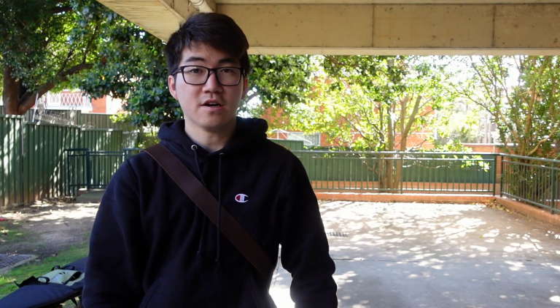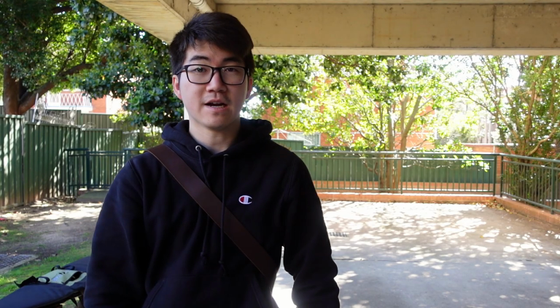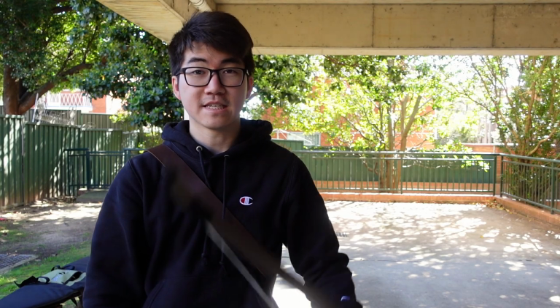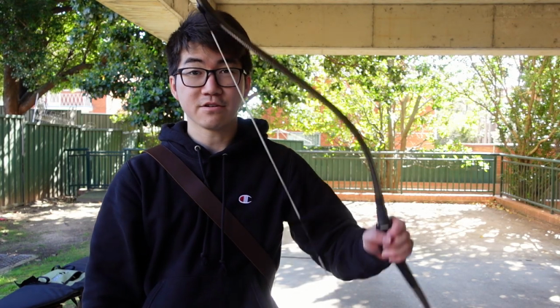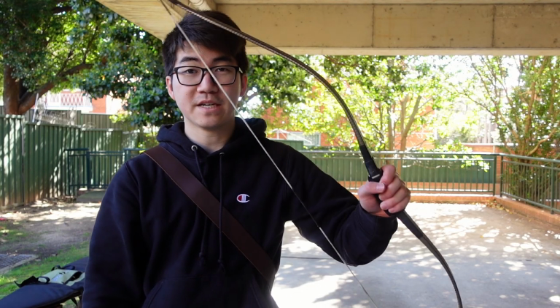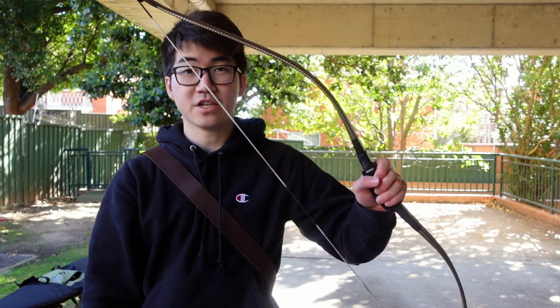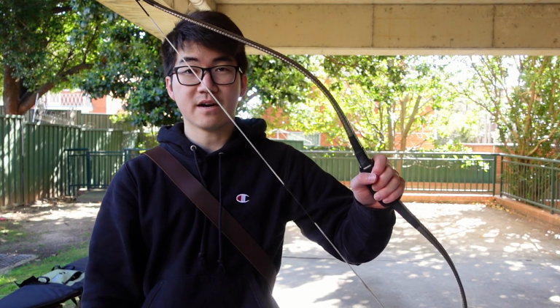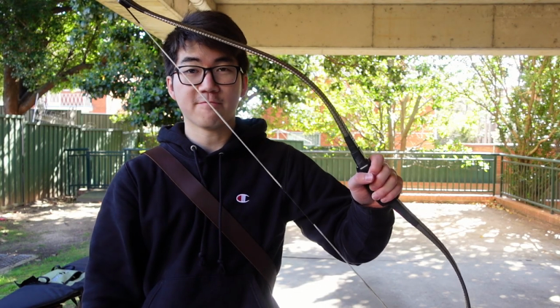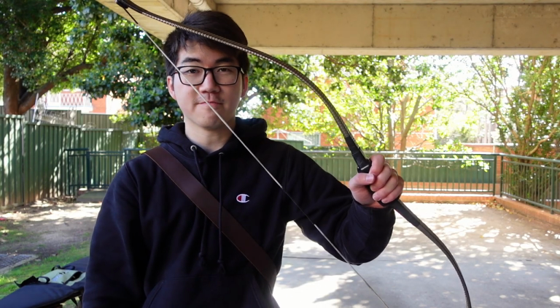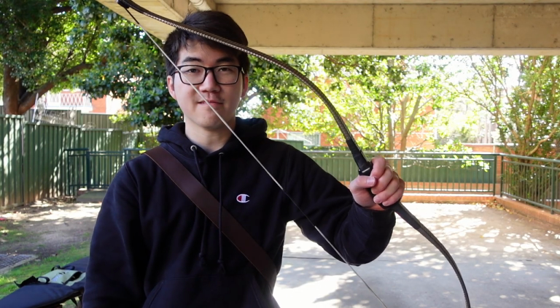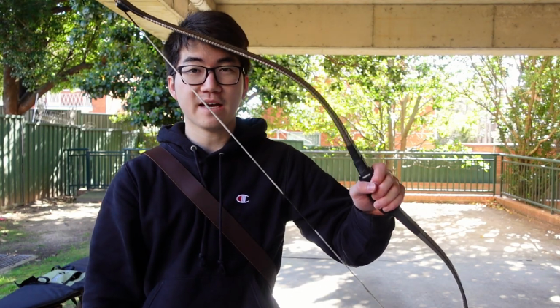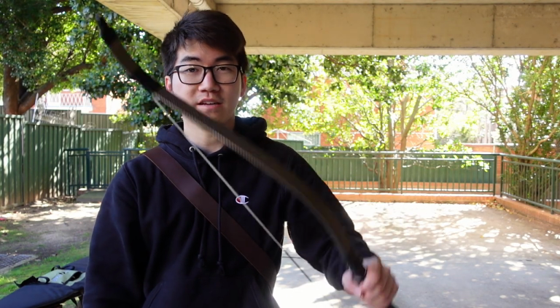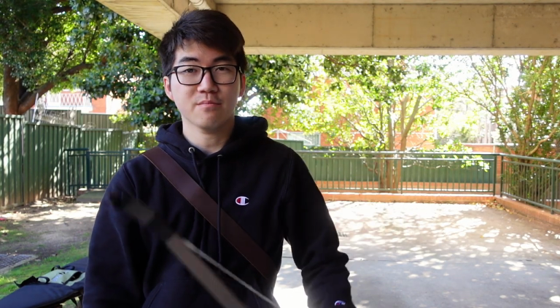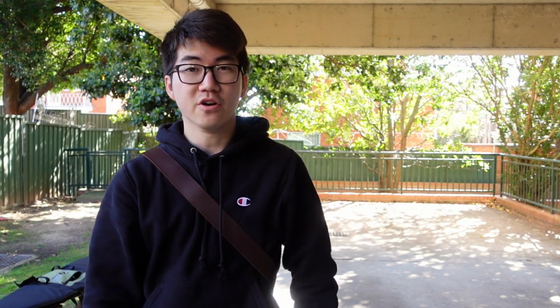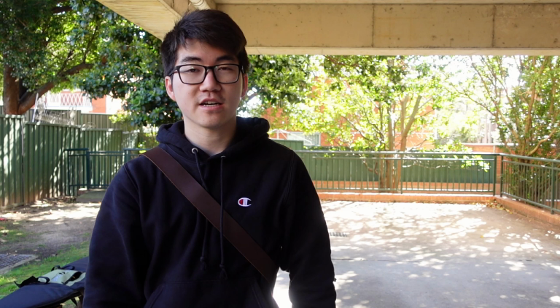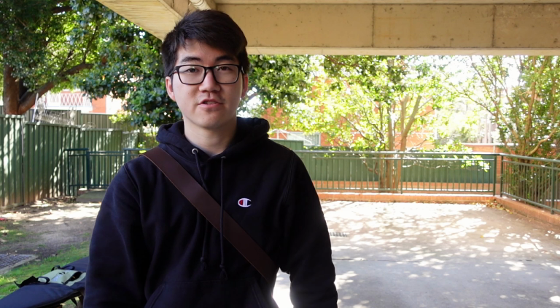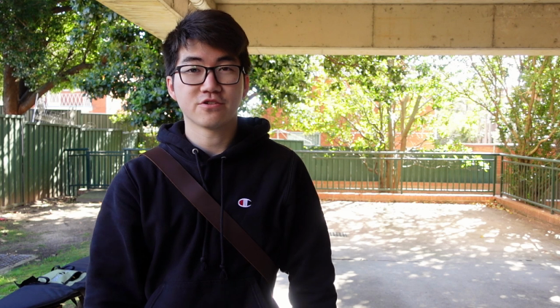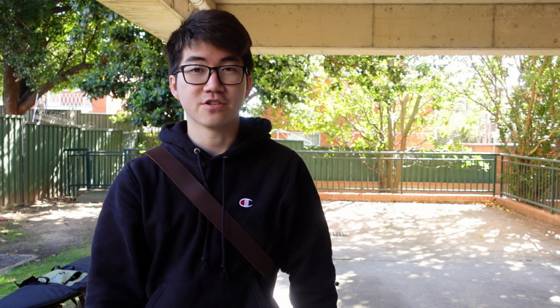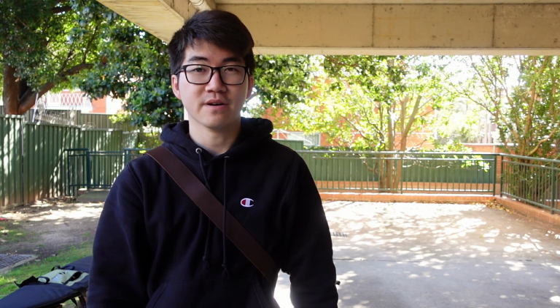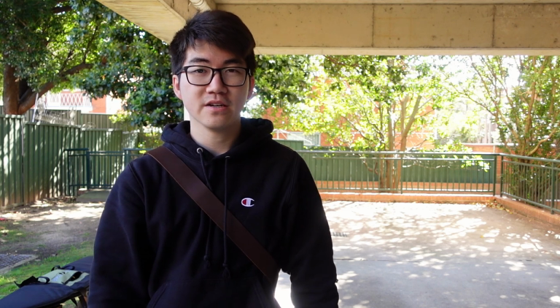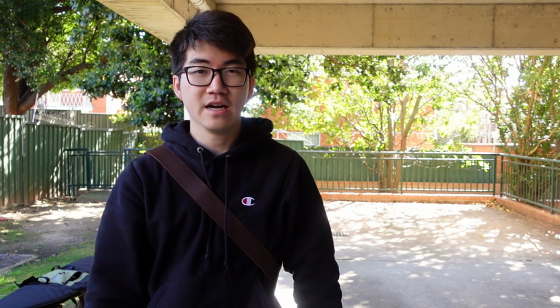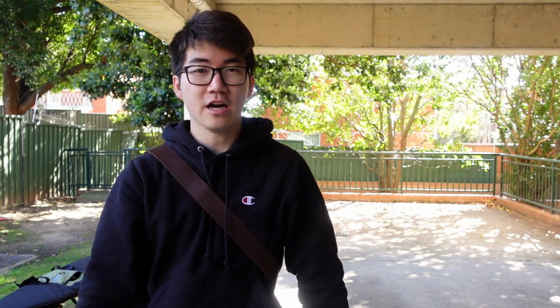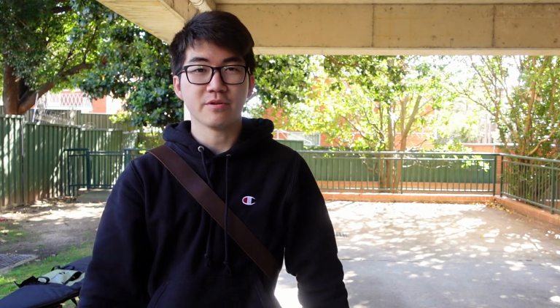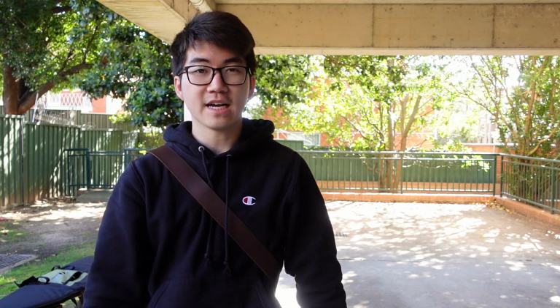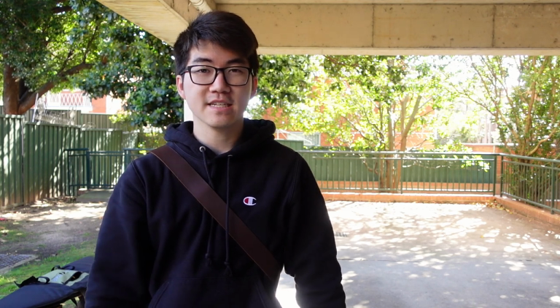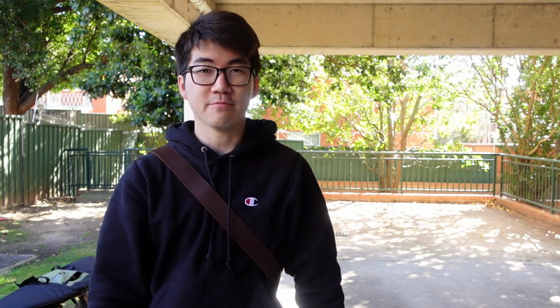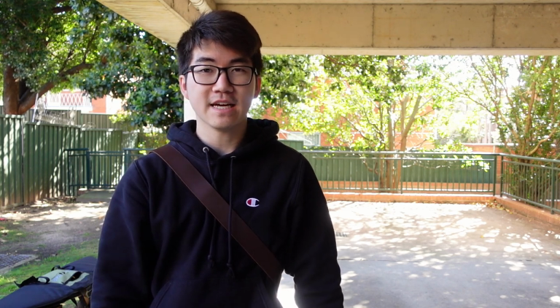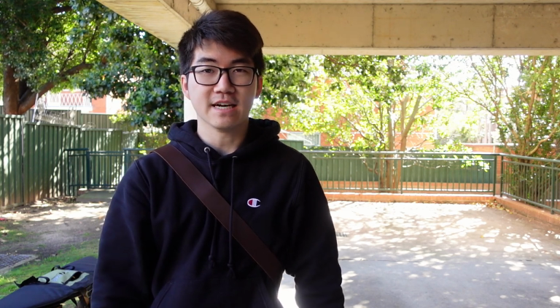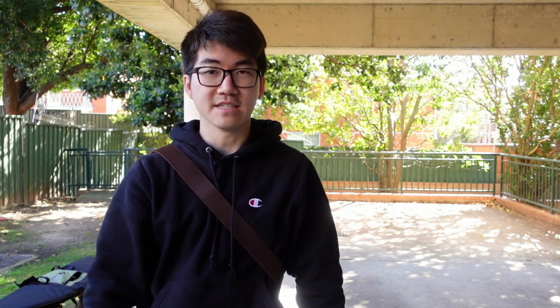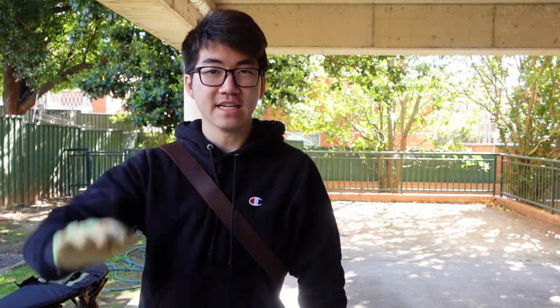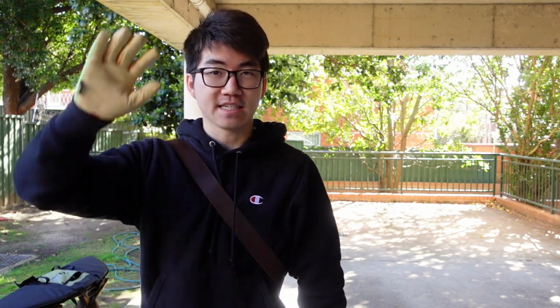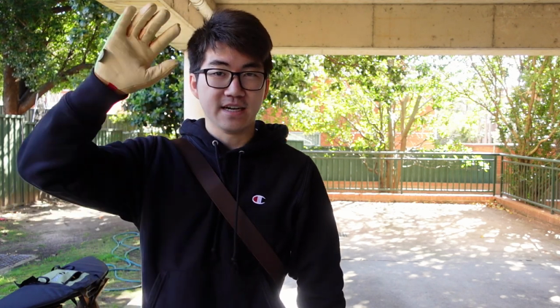Alrighty, so that was me shooting my 45 pound Monarch Korean traditional bow. I hope you liked it, and with that I'll see you next time.